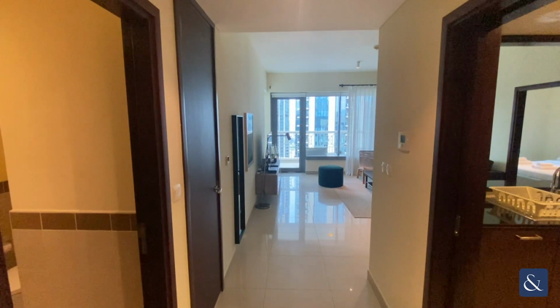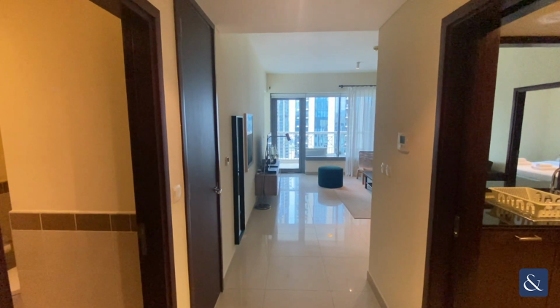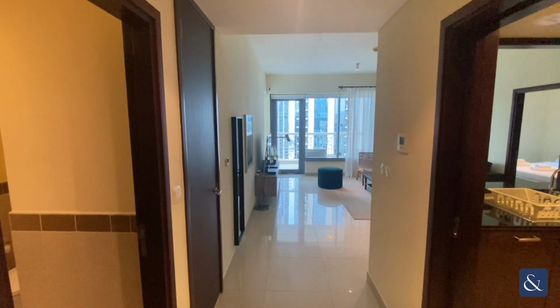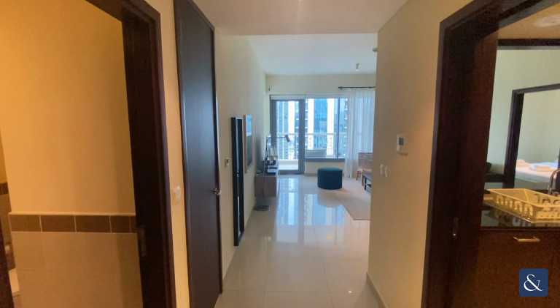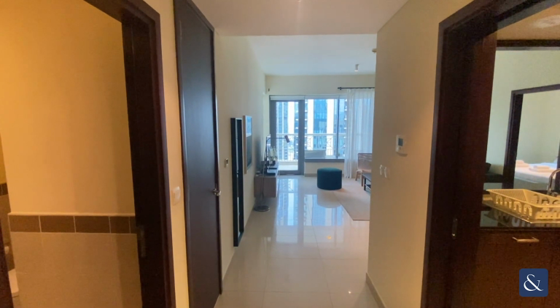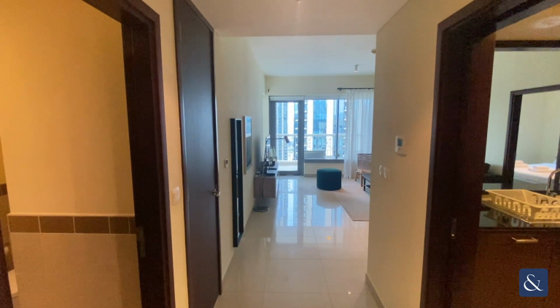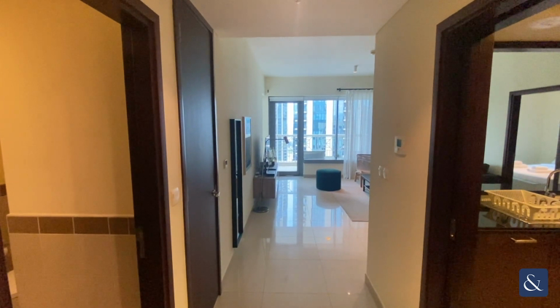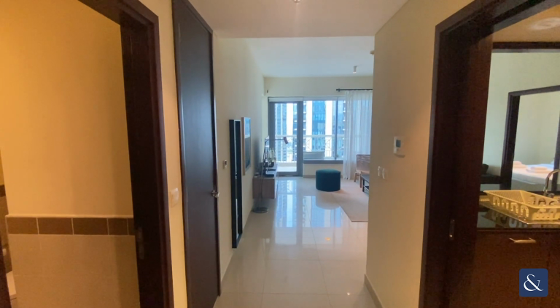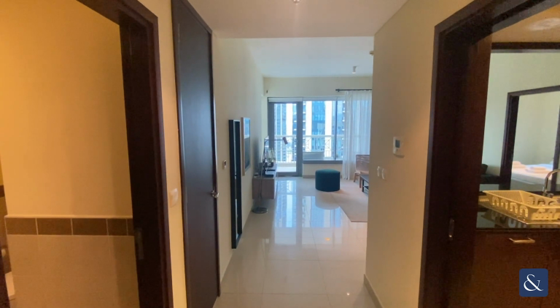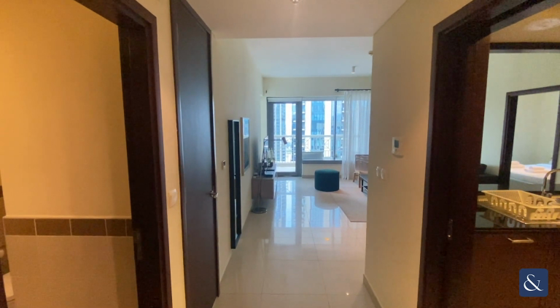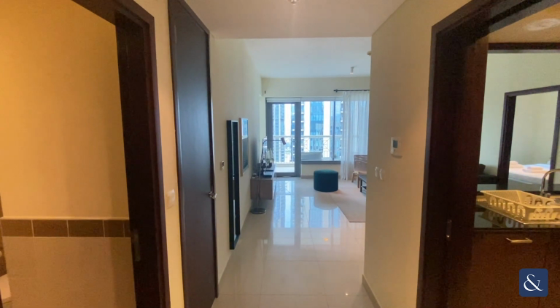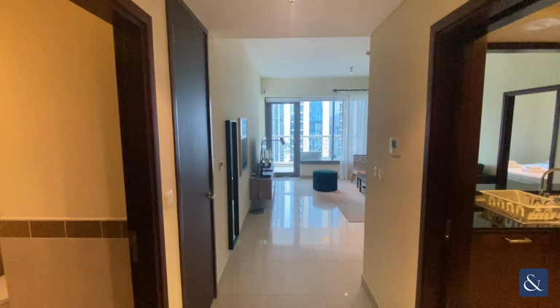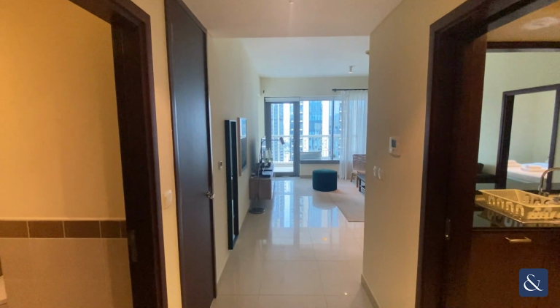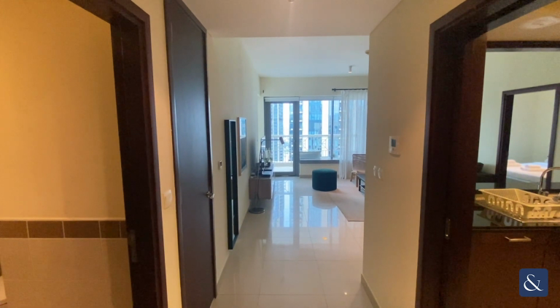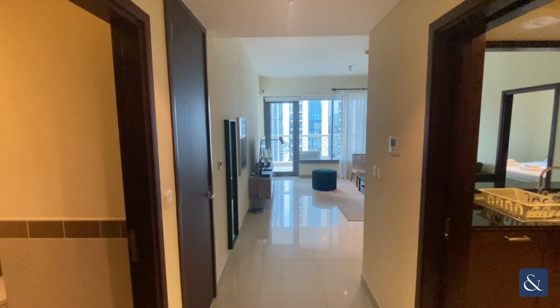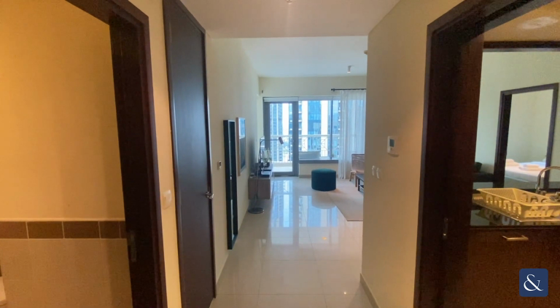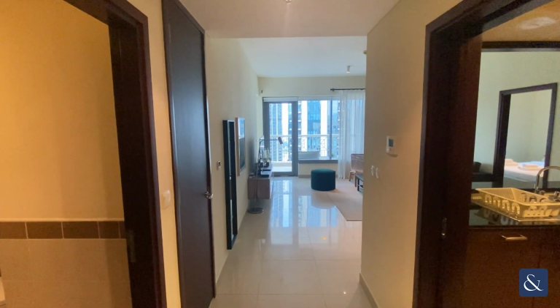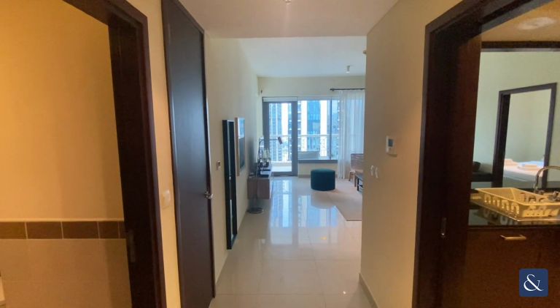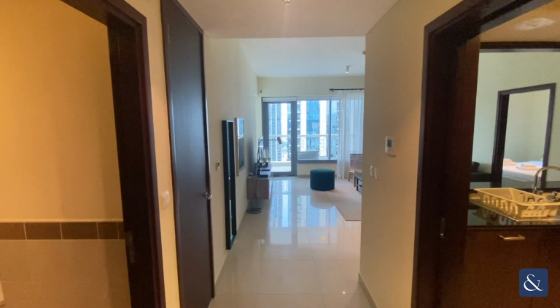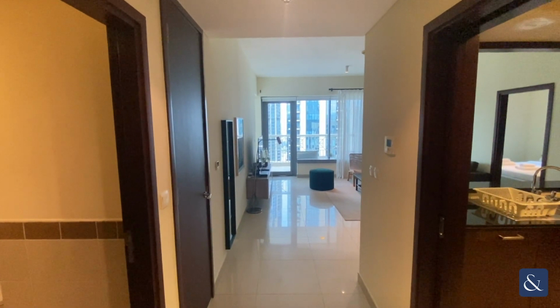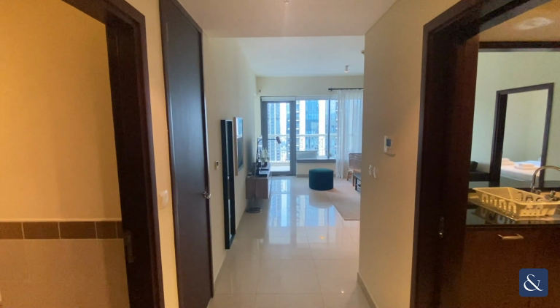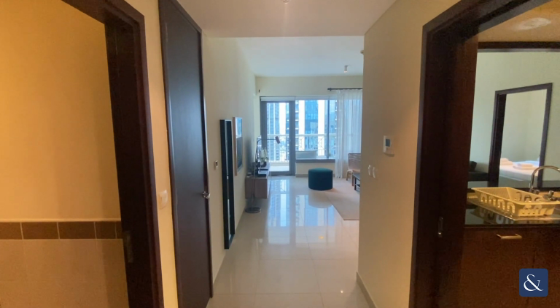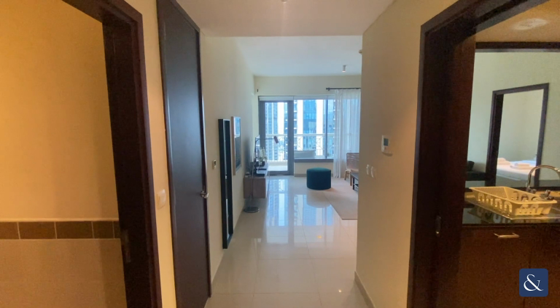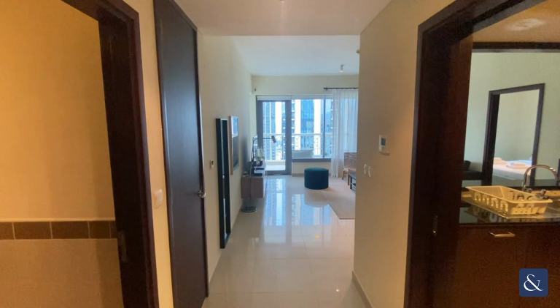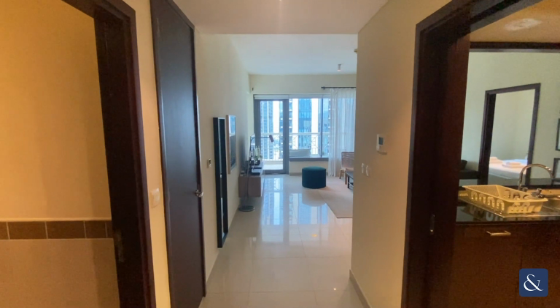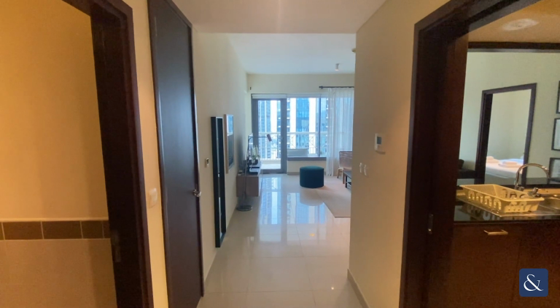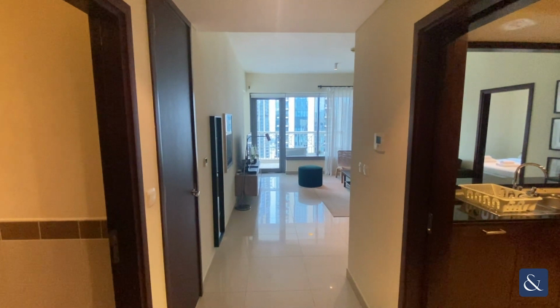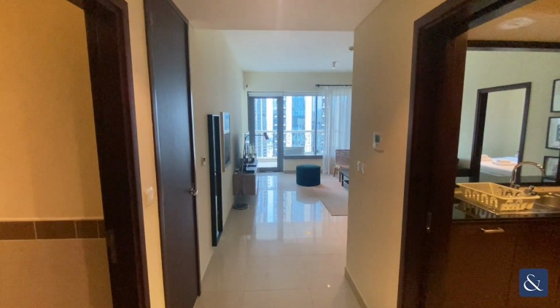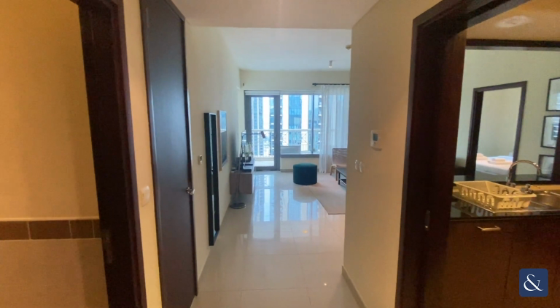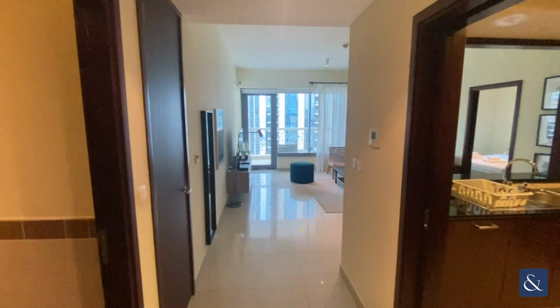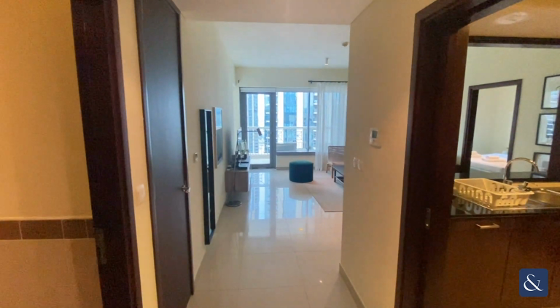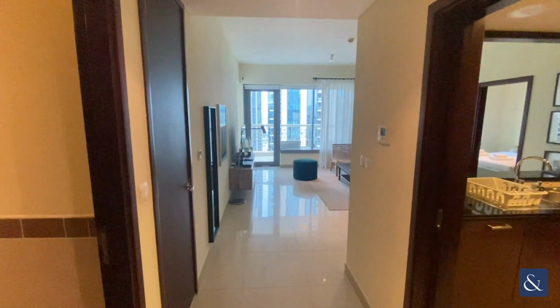This is Jake from Allsop and Allsop. Today we're going to be touring the one-bedroom apartment on 29 Boulevard.